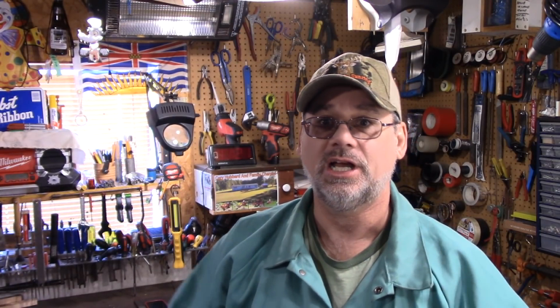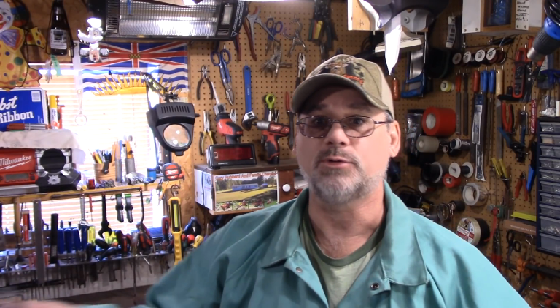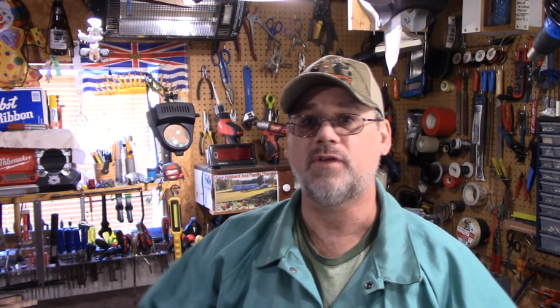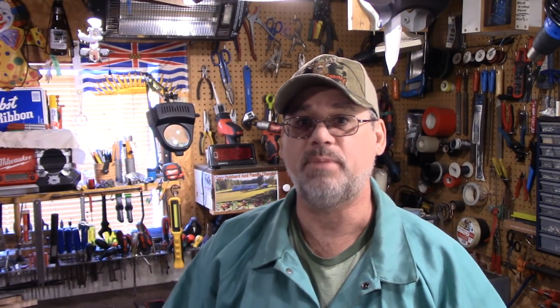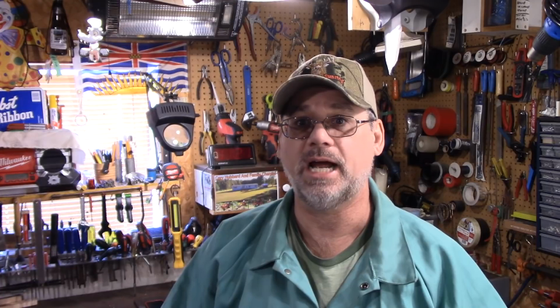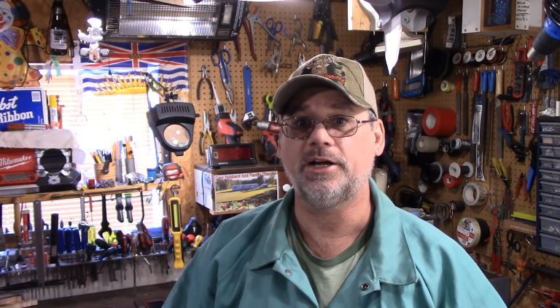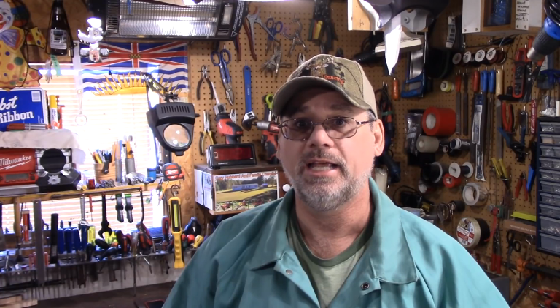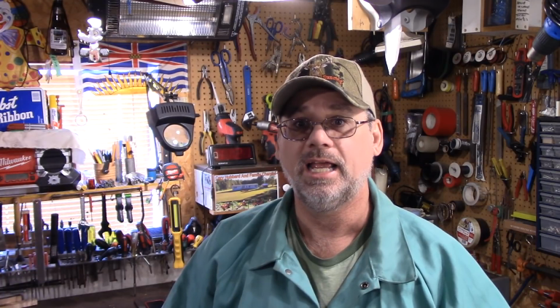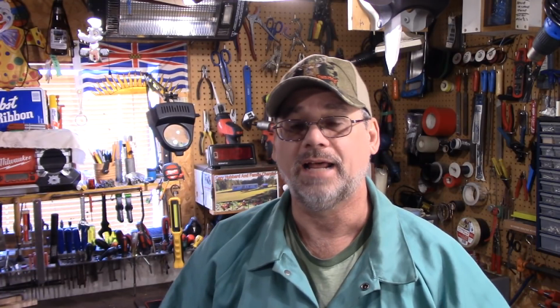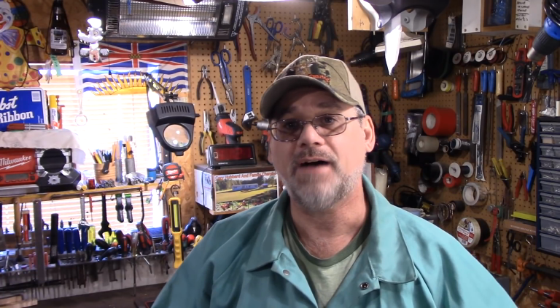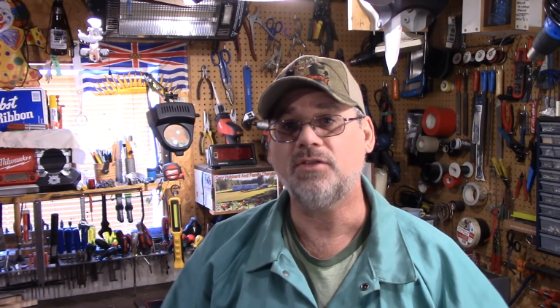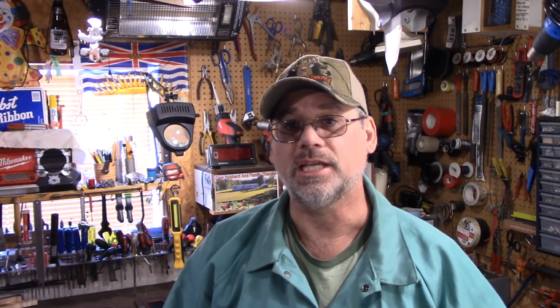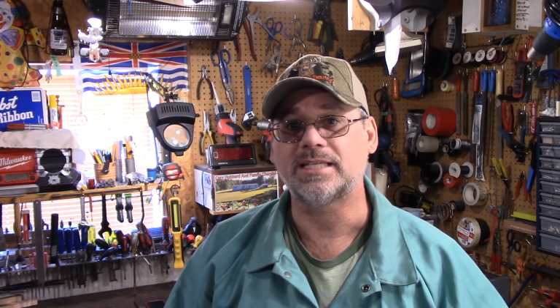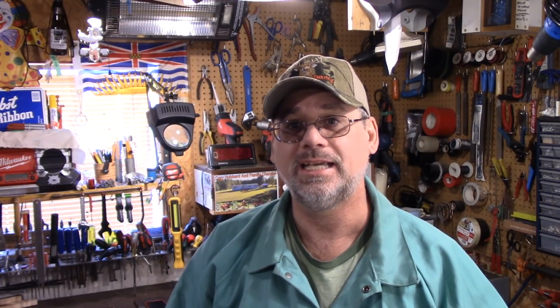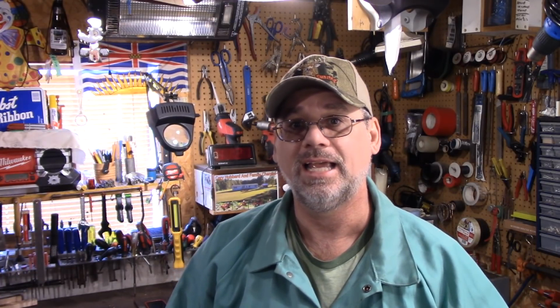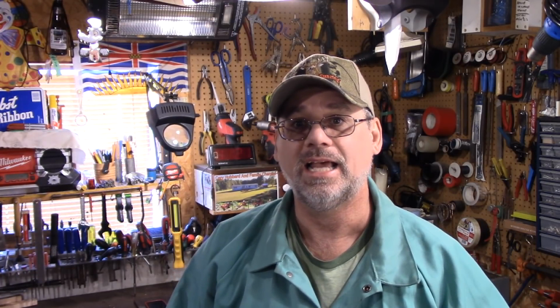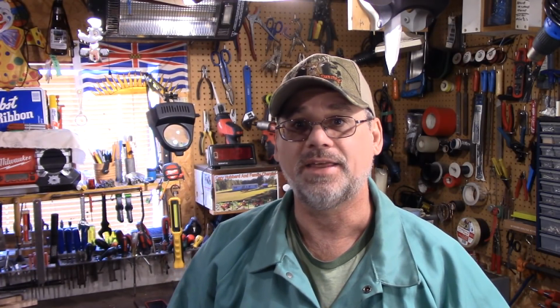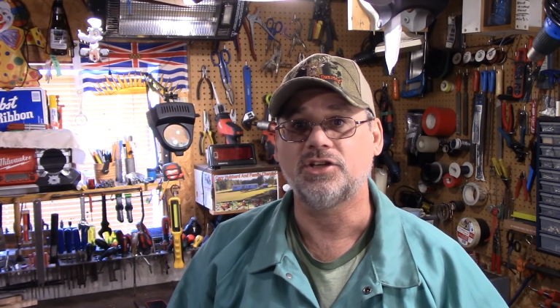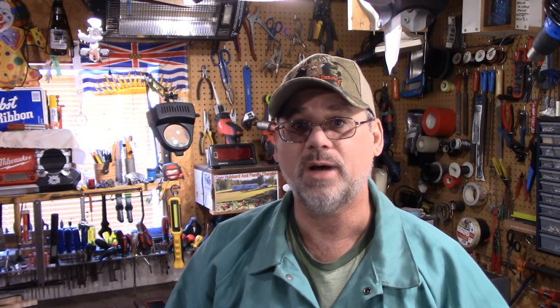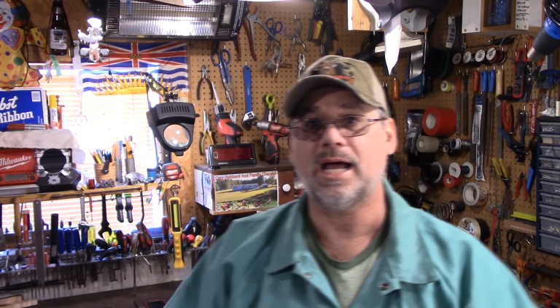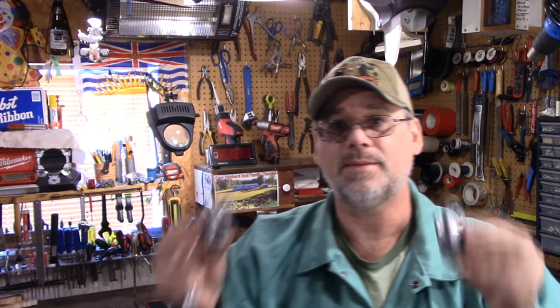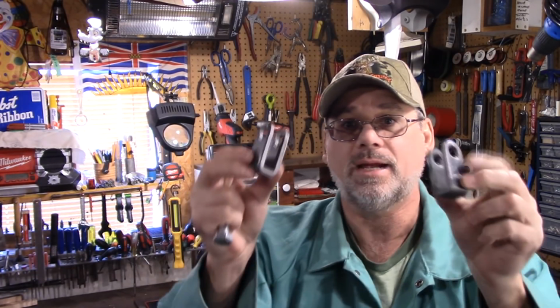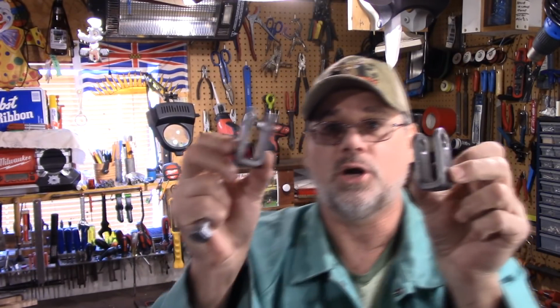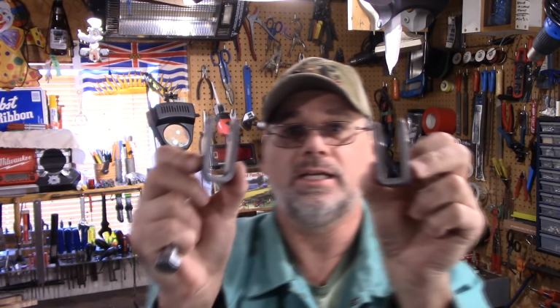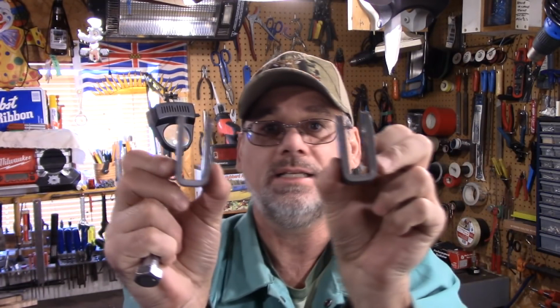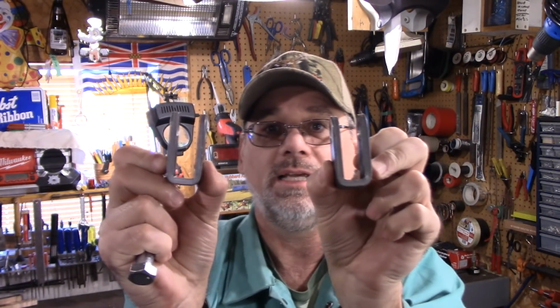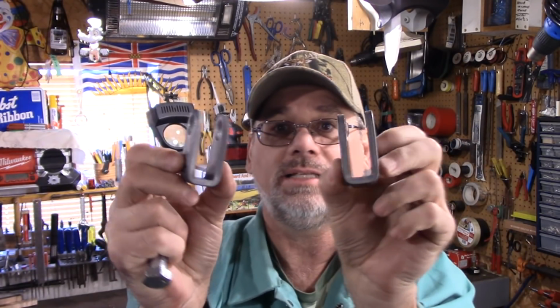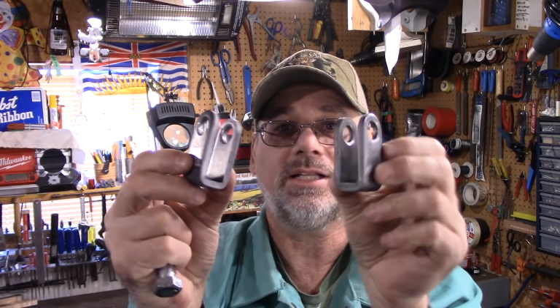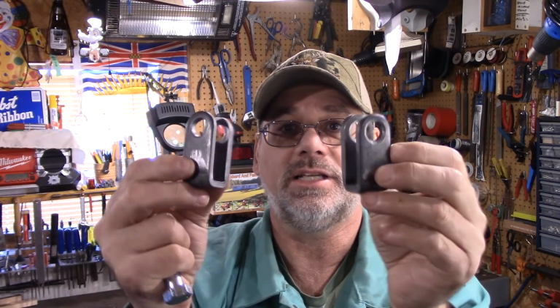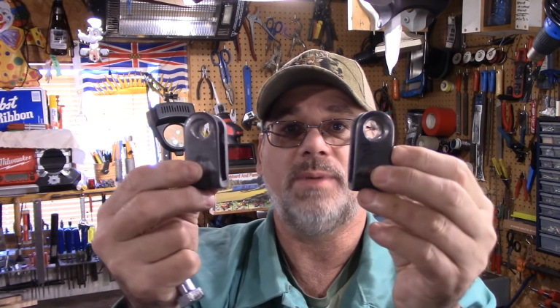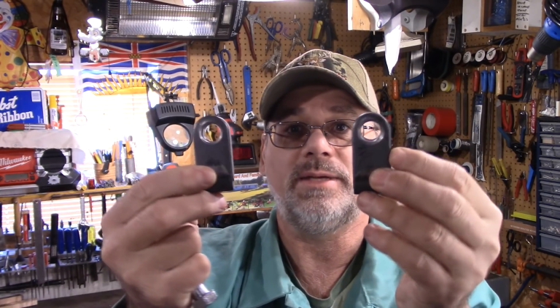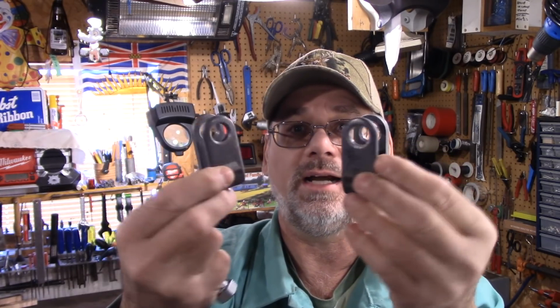I was over at Pig Iron and I found these, and I thought, you know what, I can make them work. Take a look at these babies here.